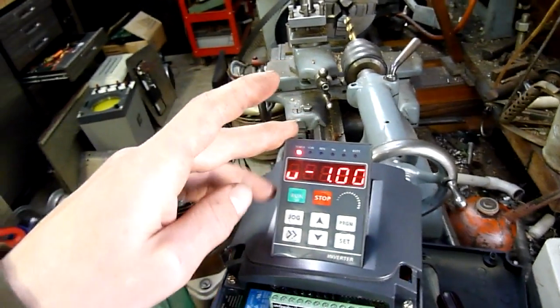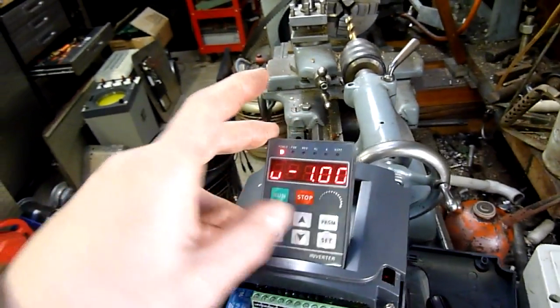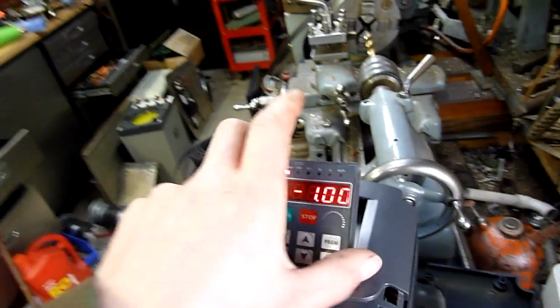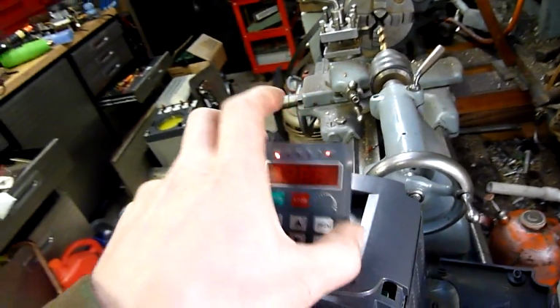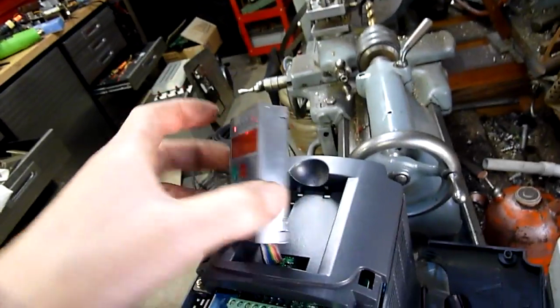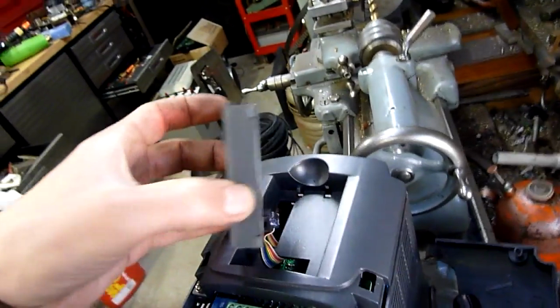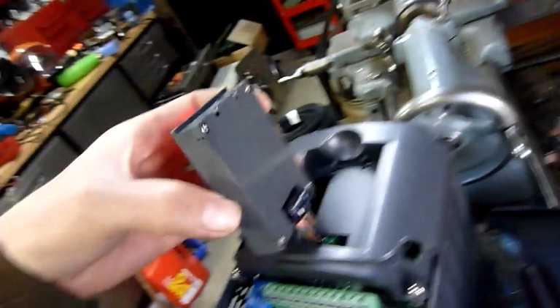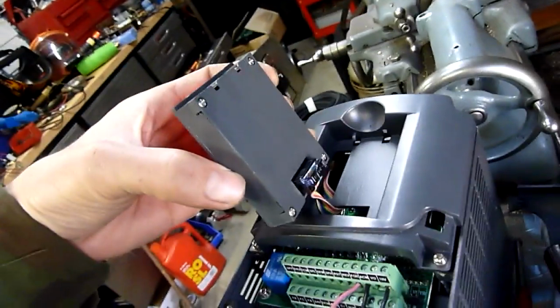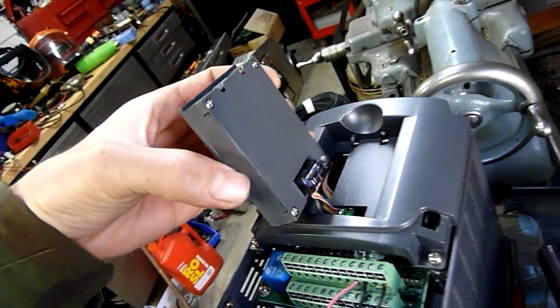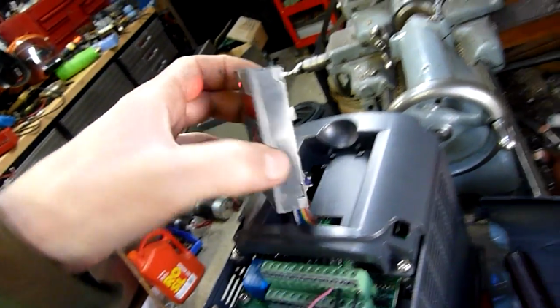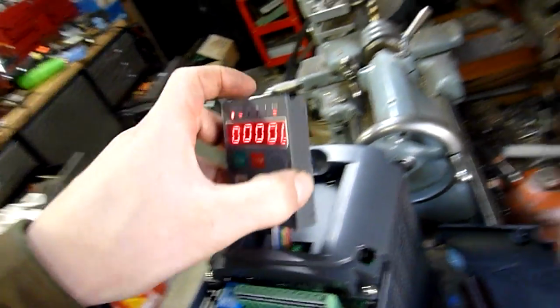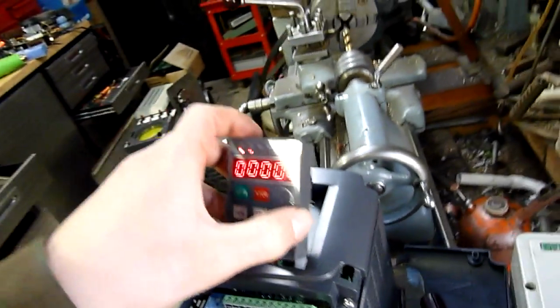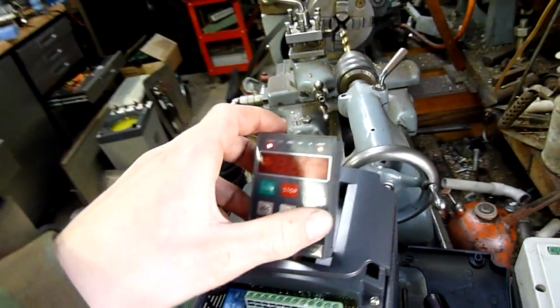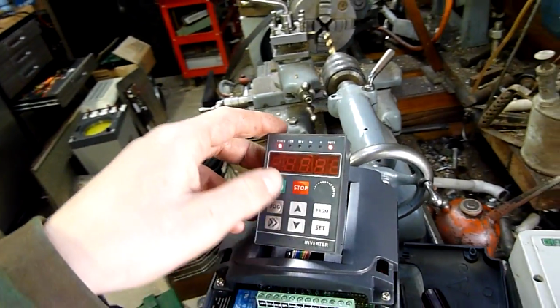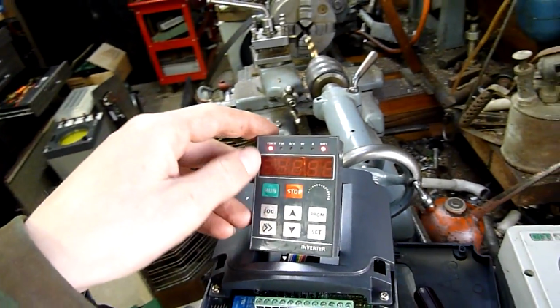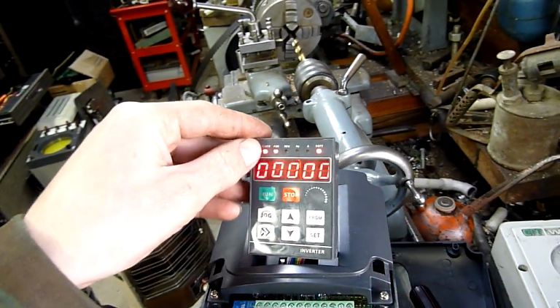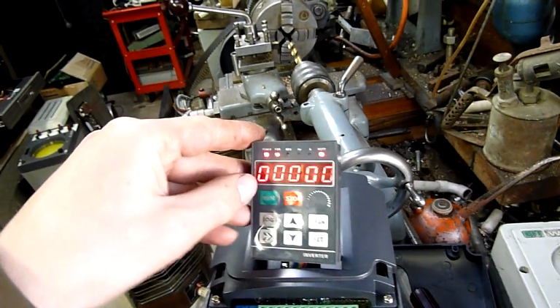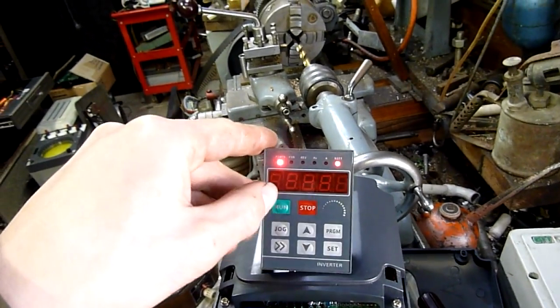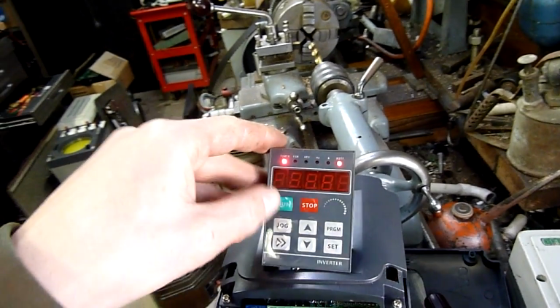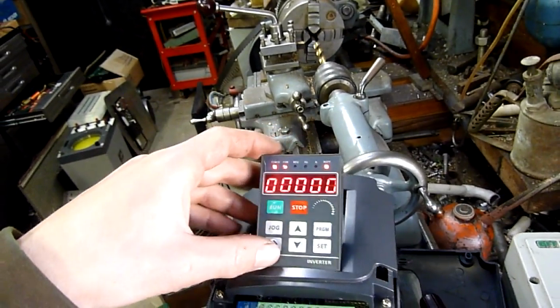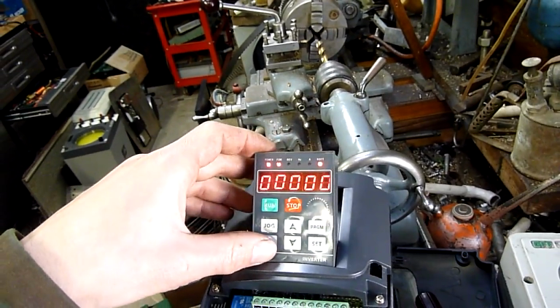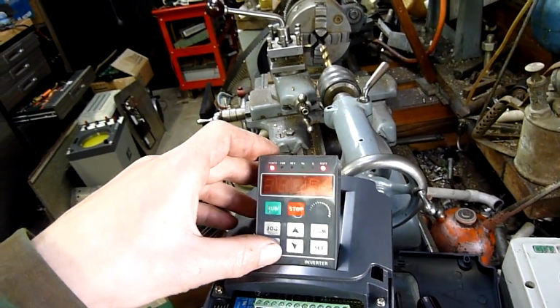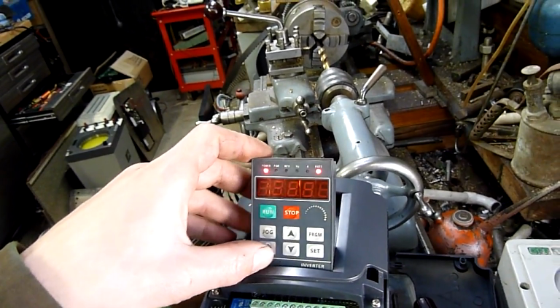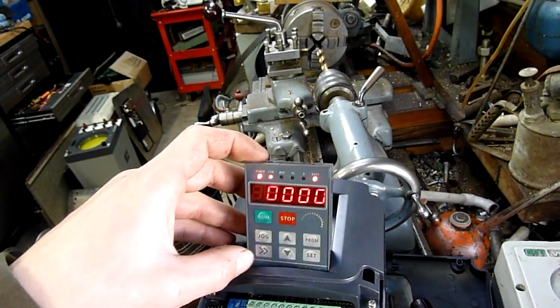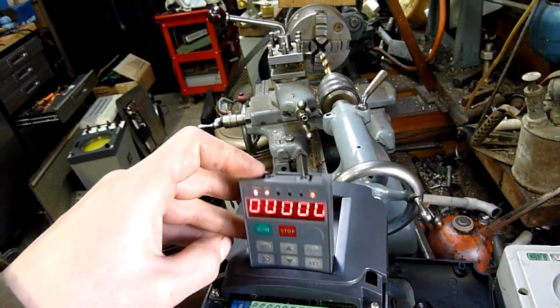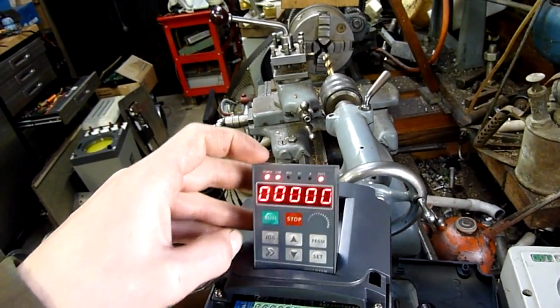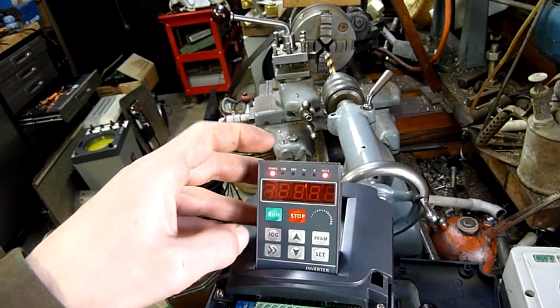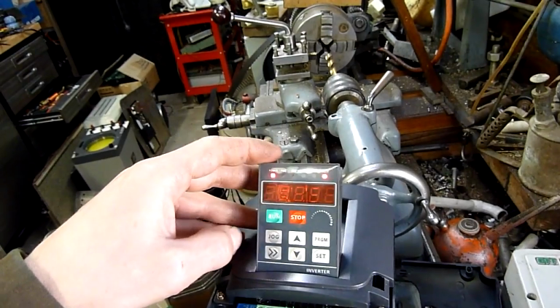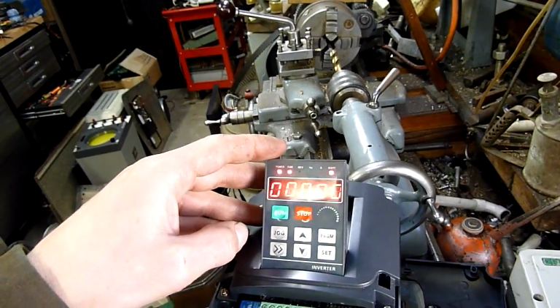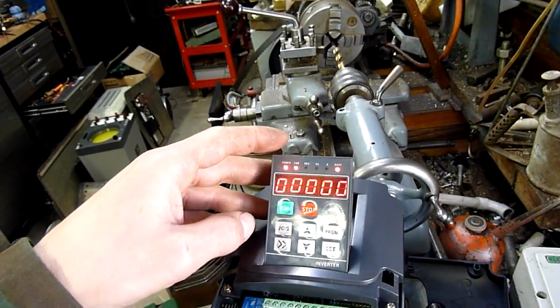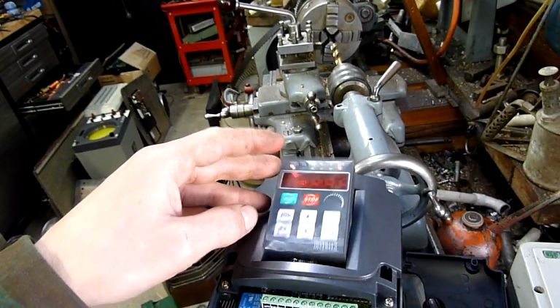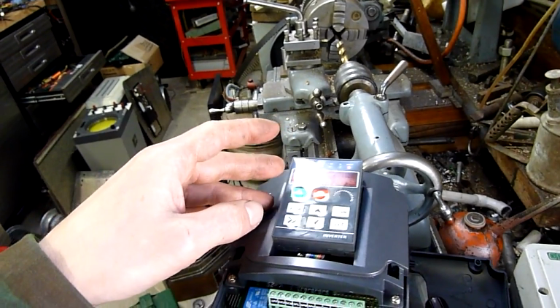I like the design of this unit — you can take the little keypad out and mount it on a control cabinet. I do like that feature overall.